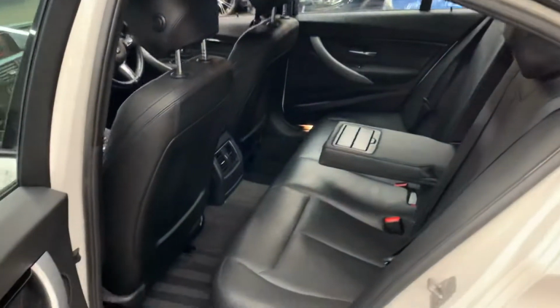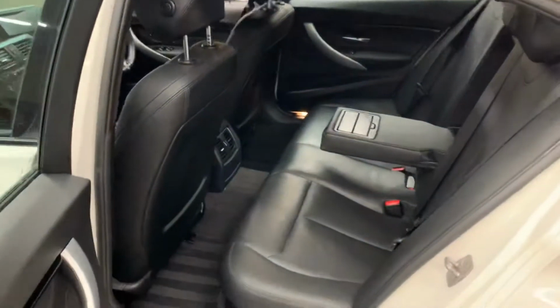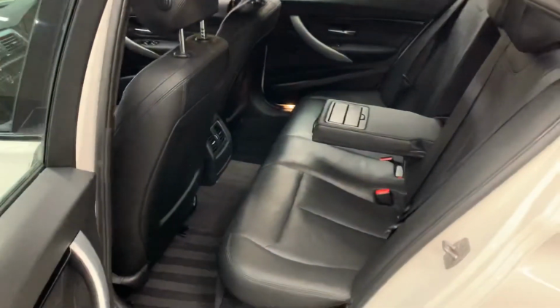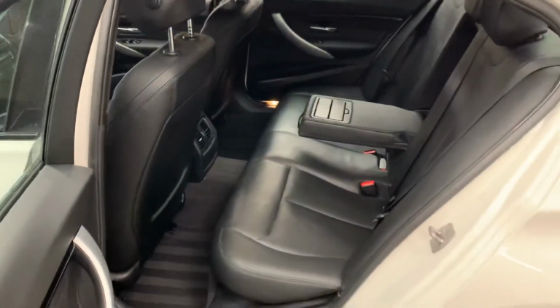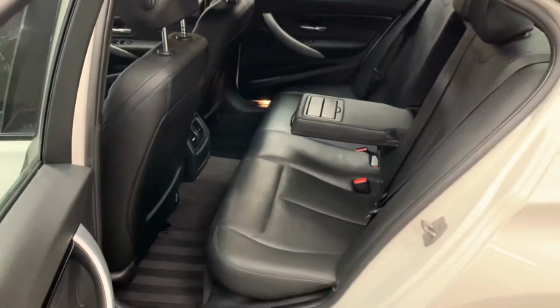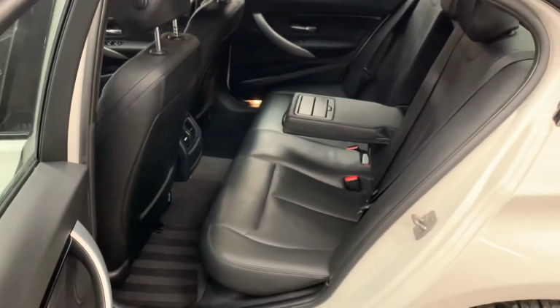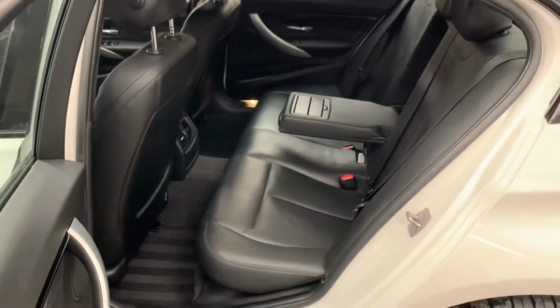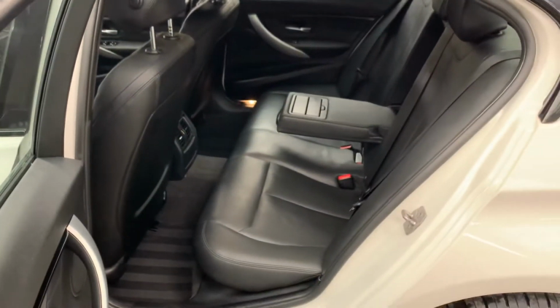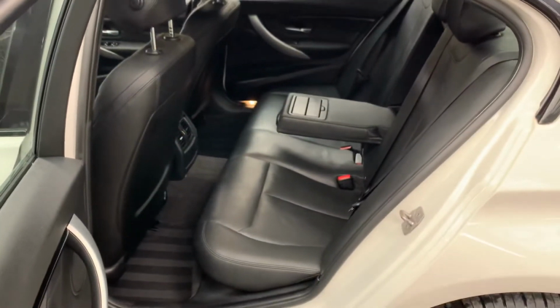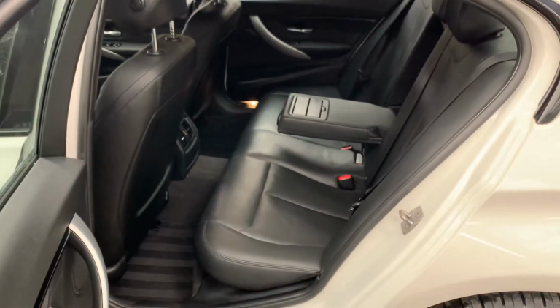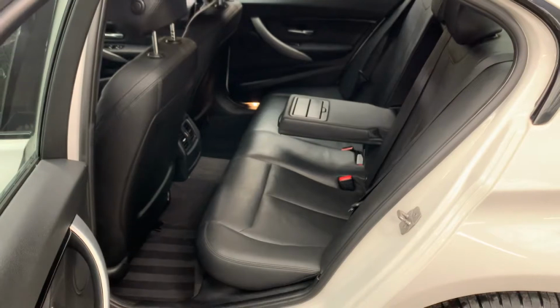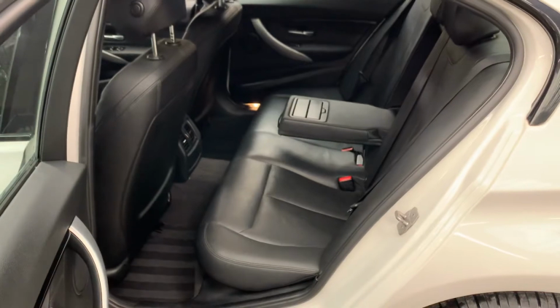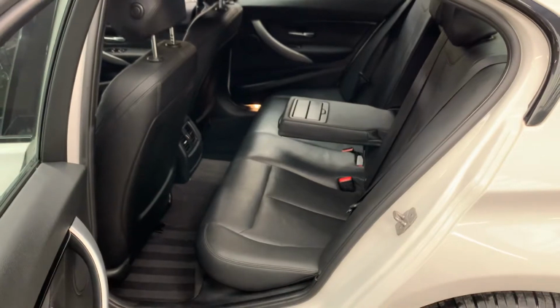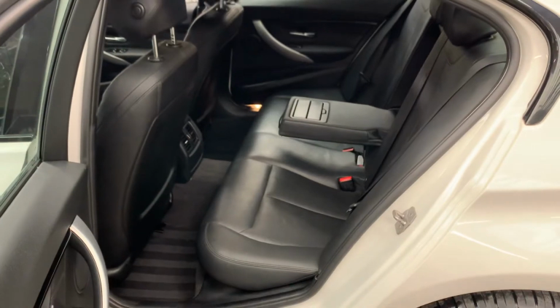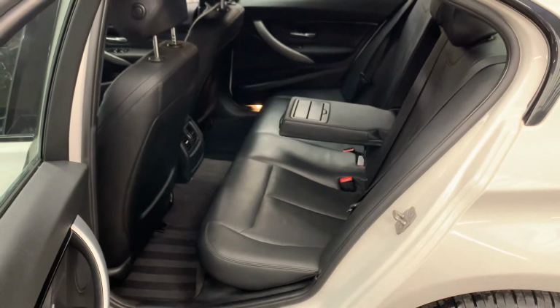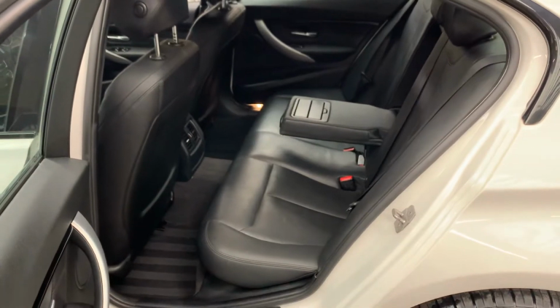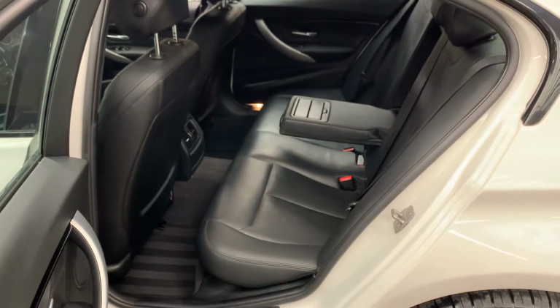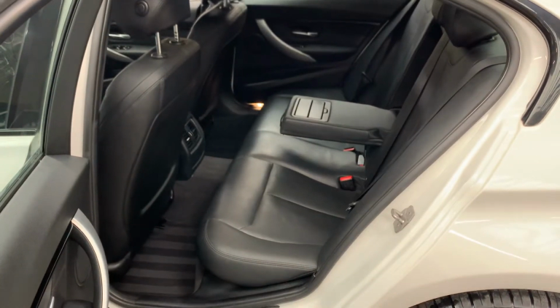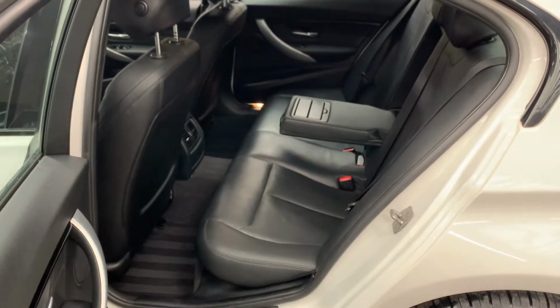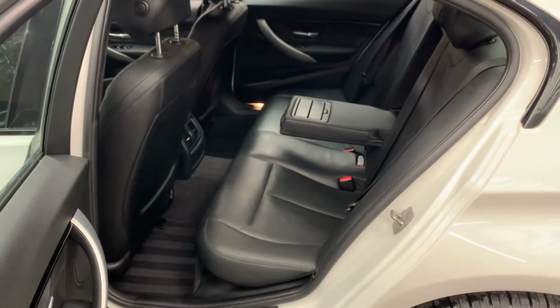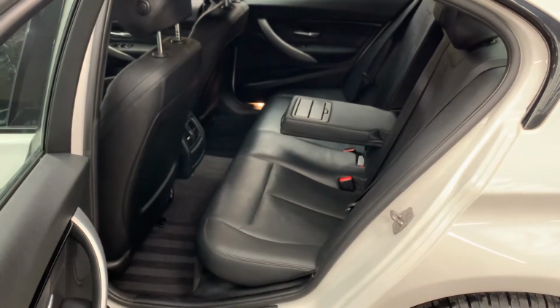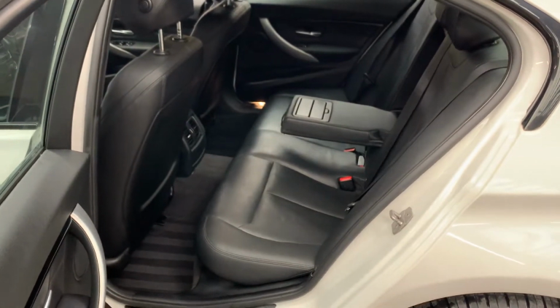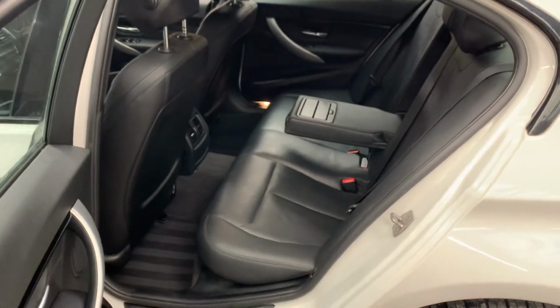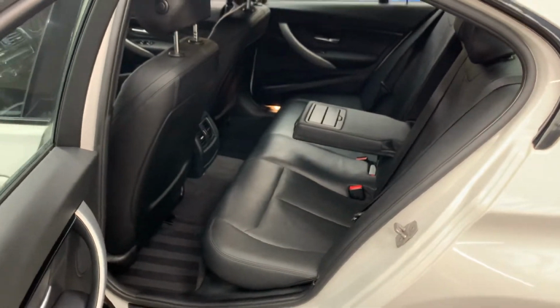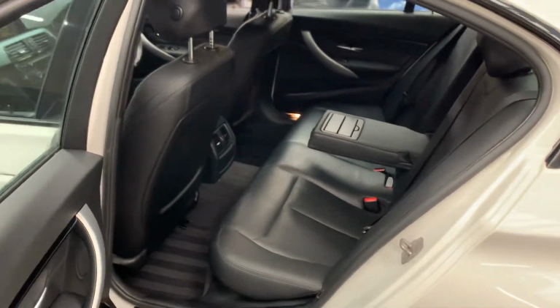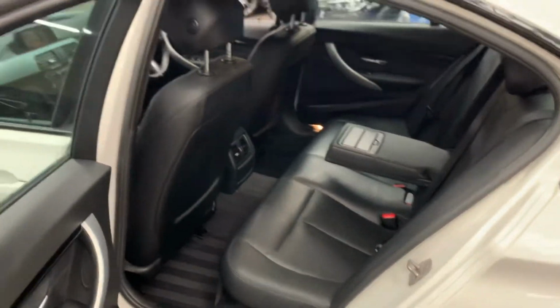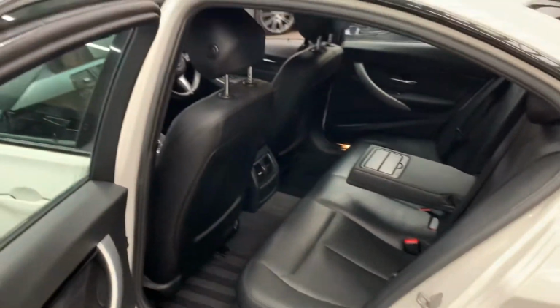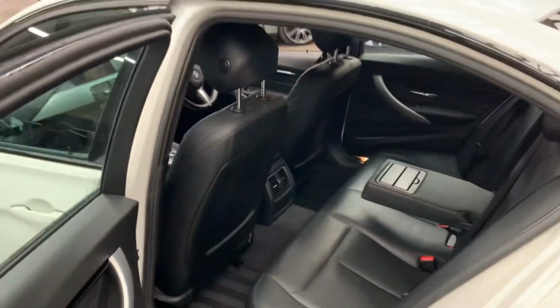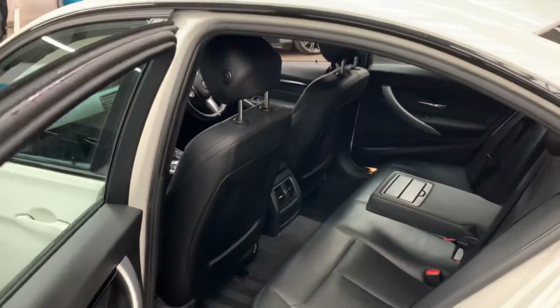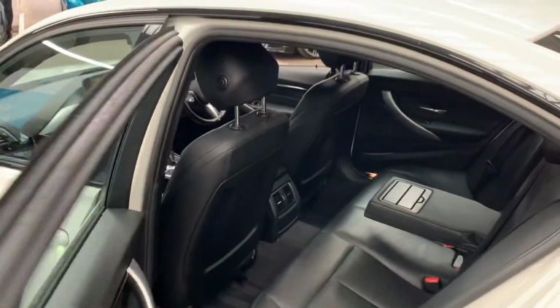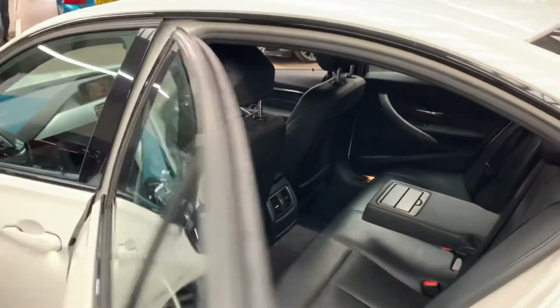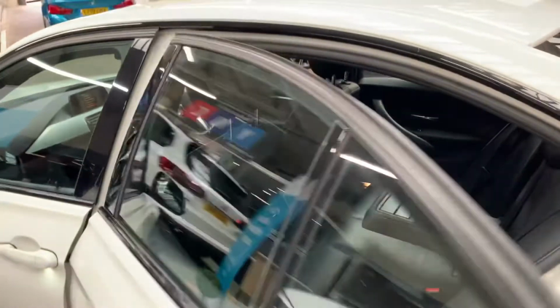Well proportioned, generous leg room, rear centre armrest and isofix rear bench.